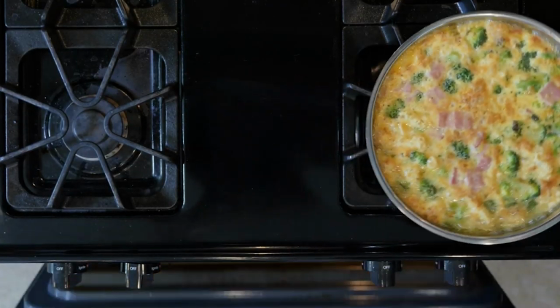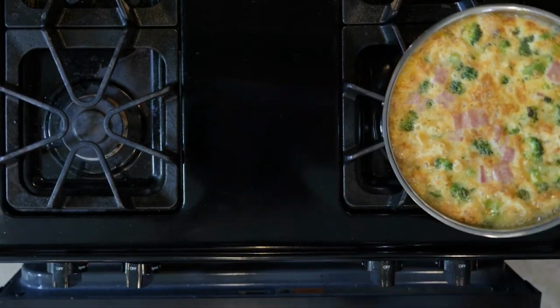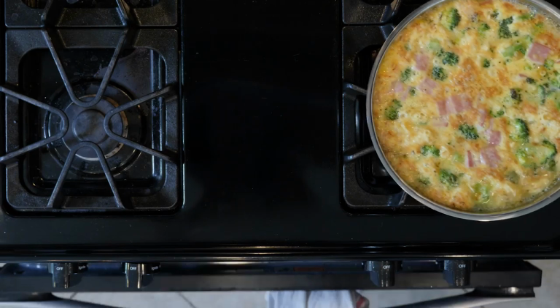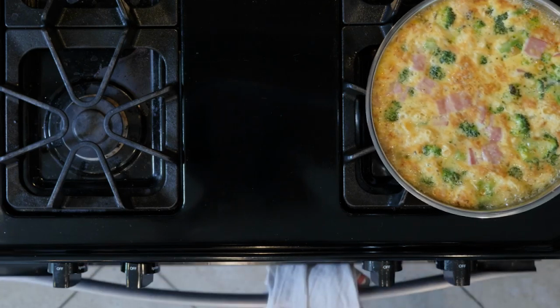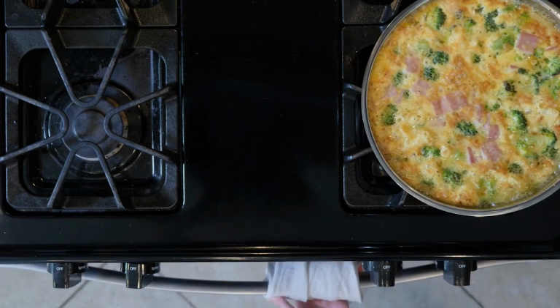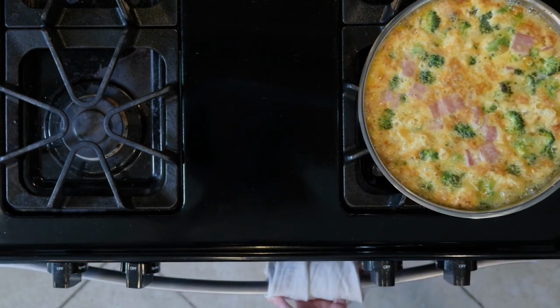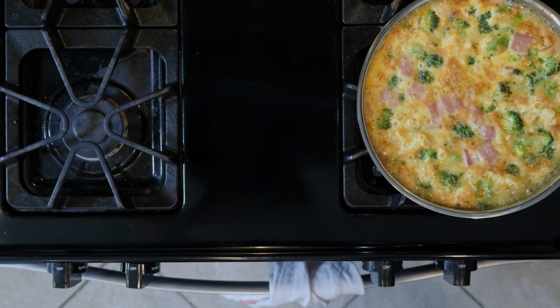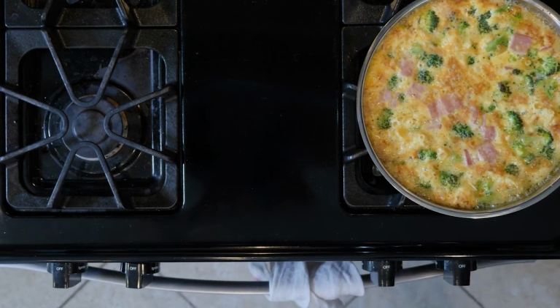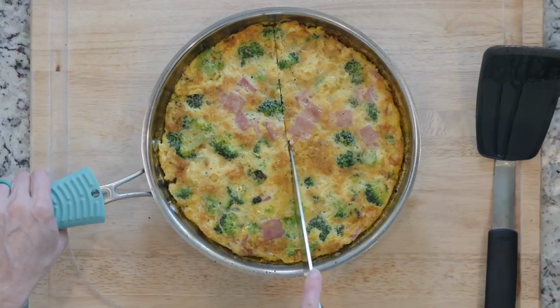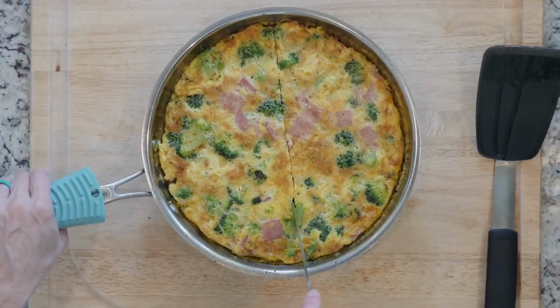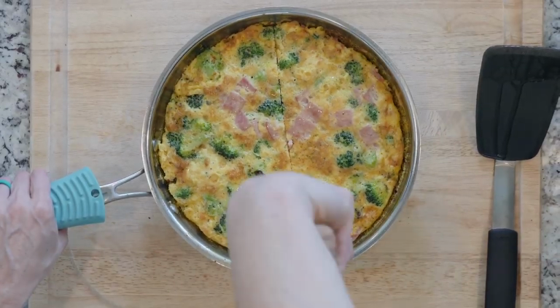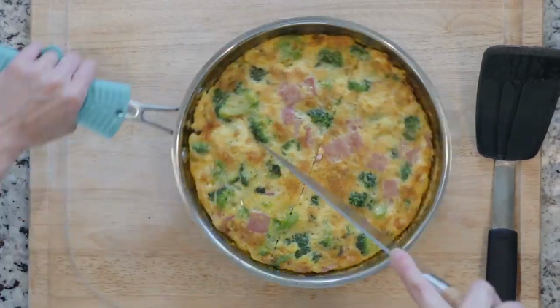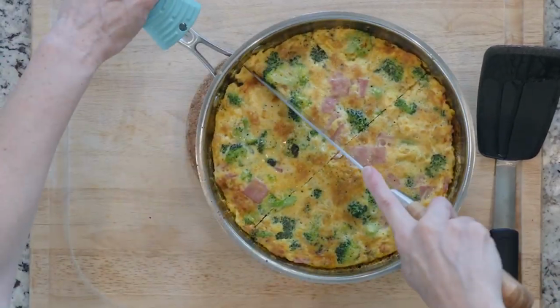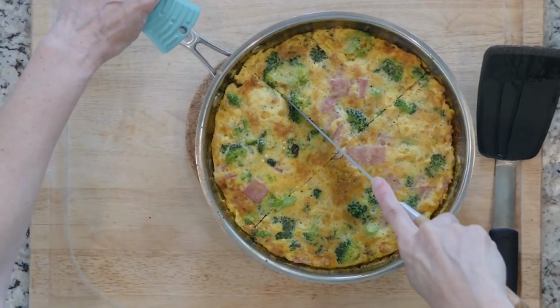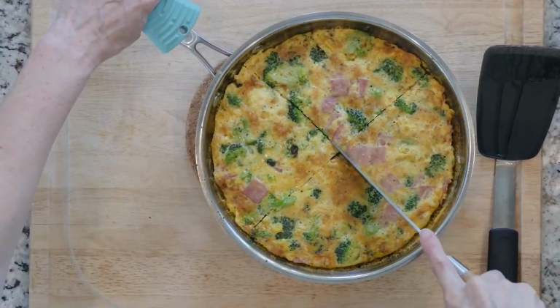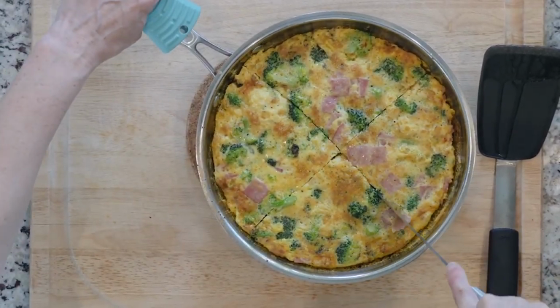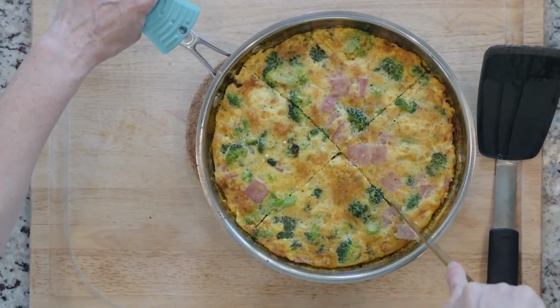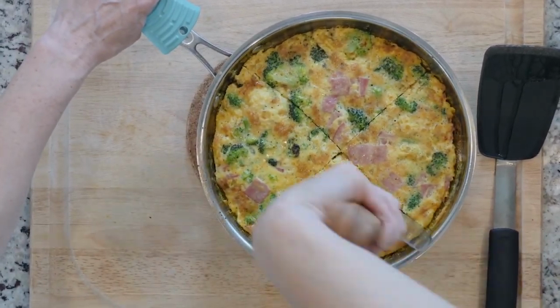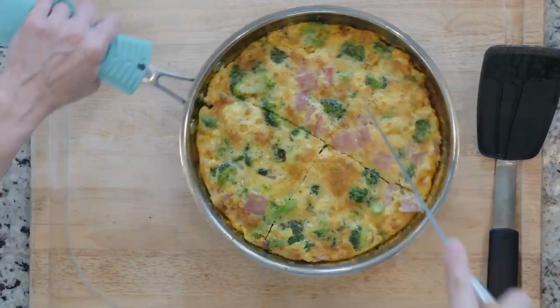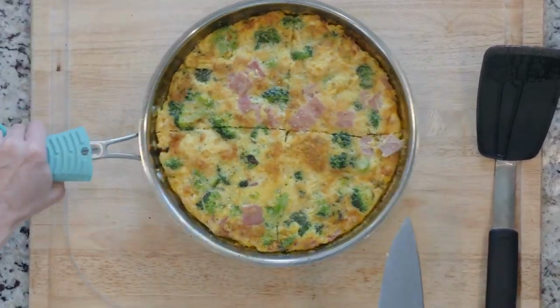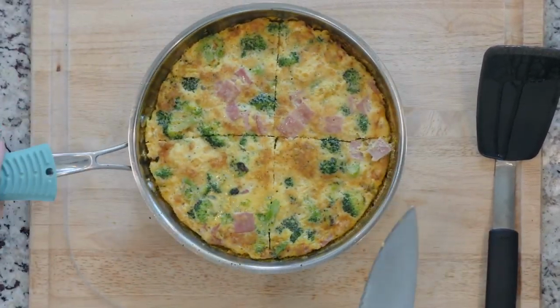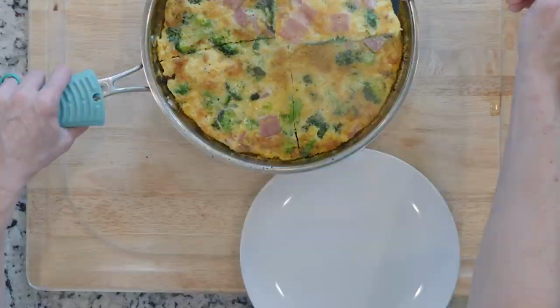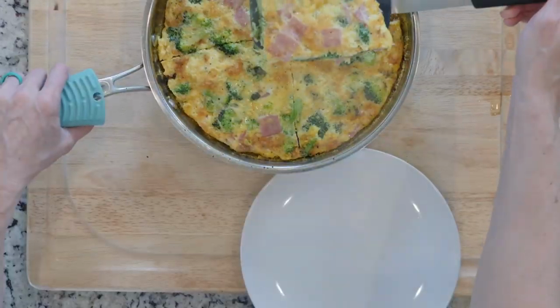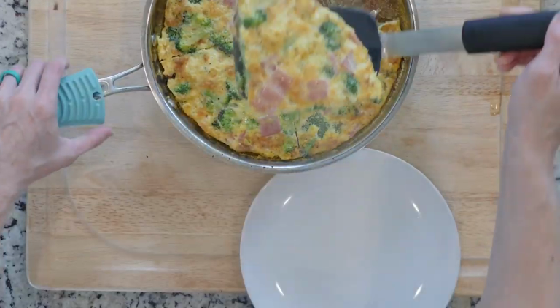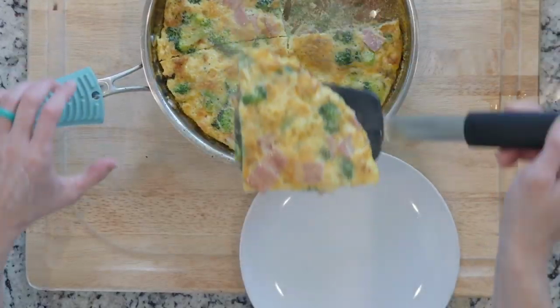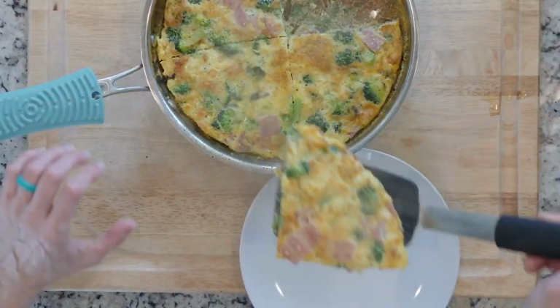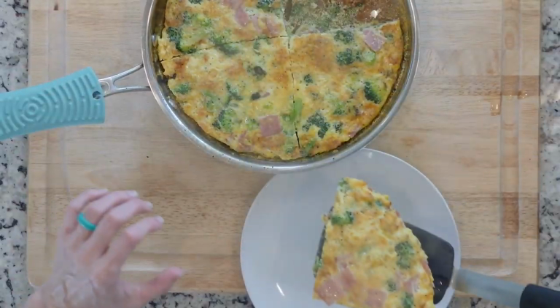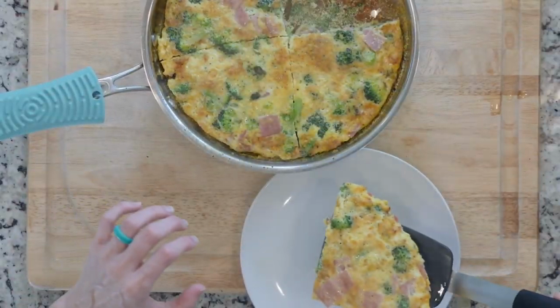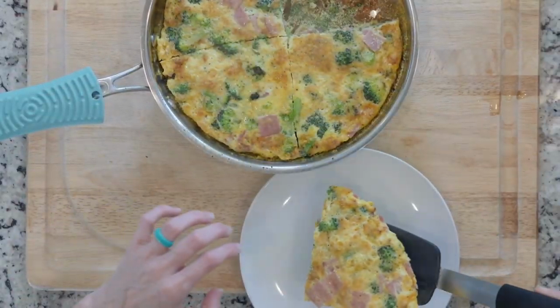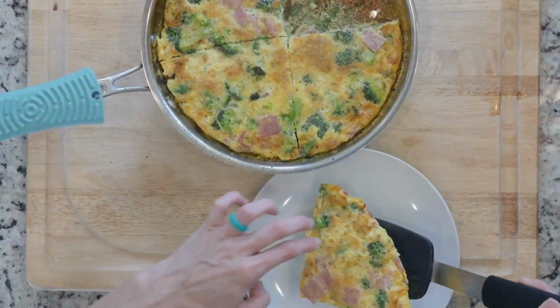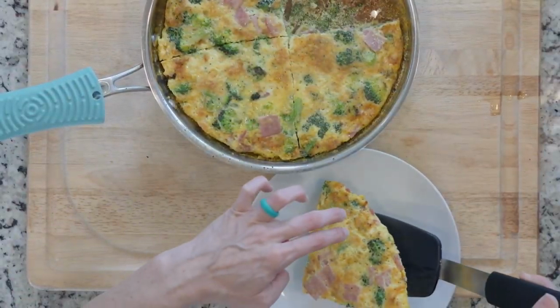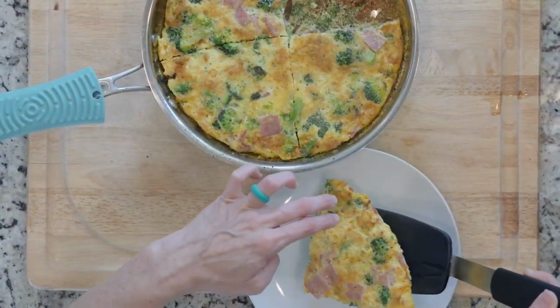After it's done cooking, cool for a few minutes before cutting. Plate up and dig in.